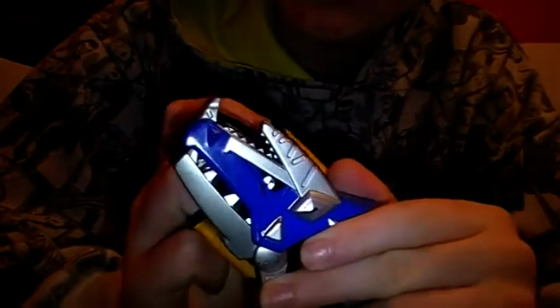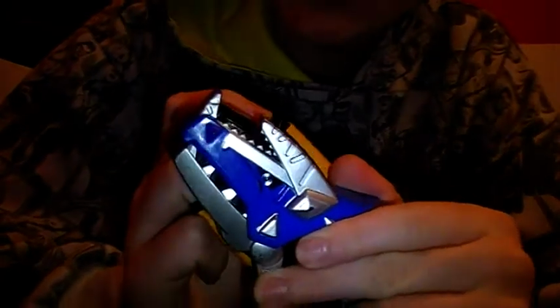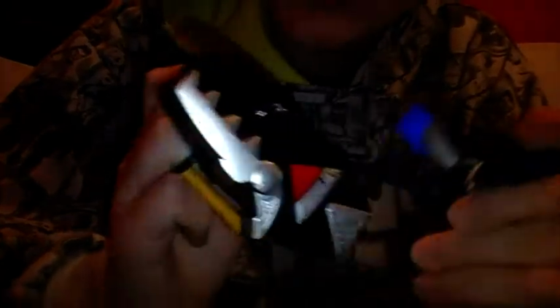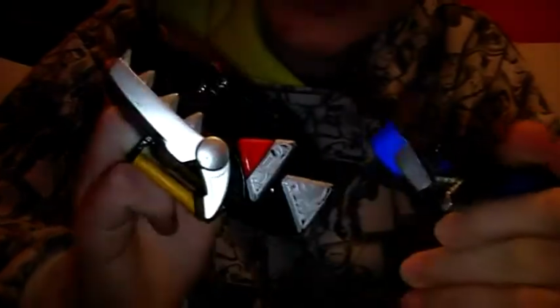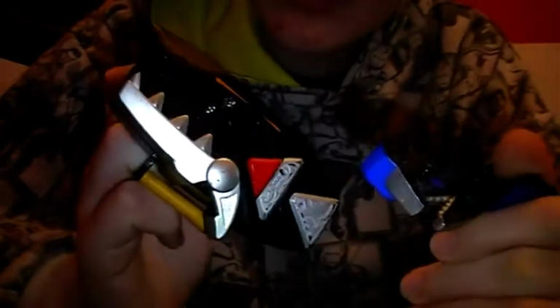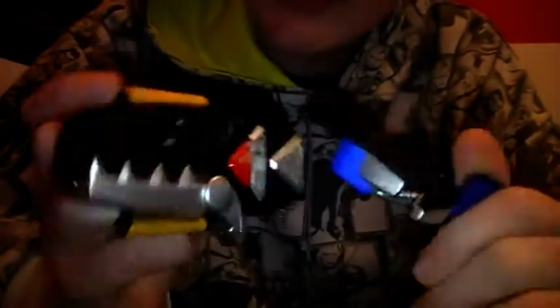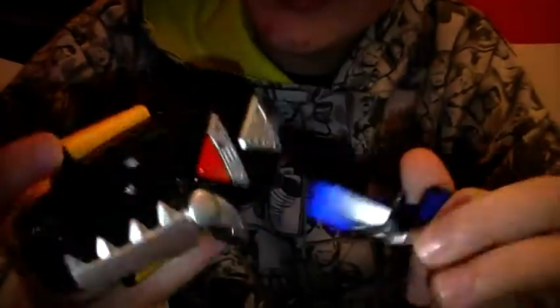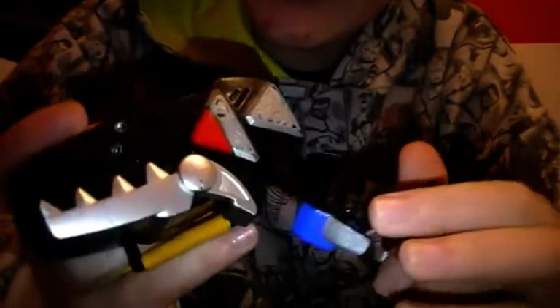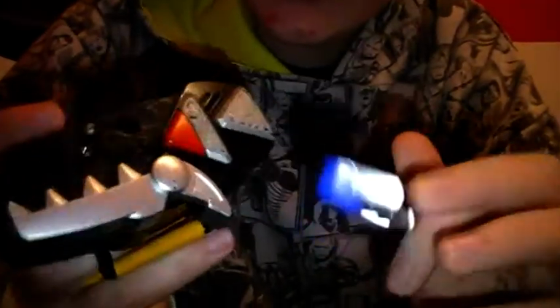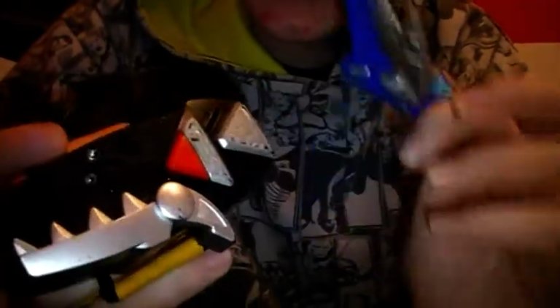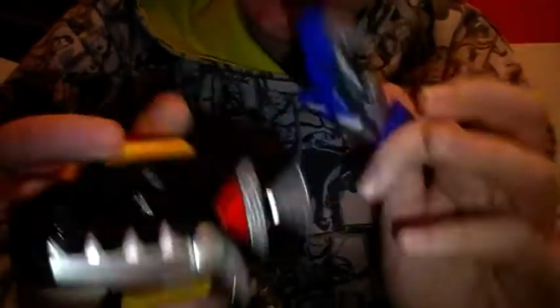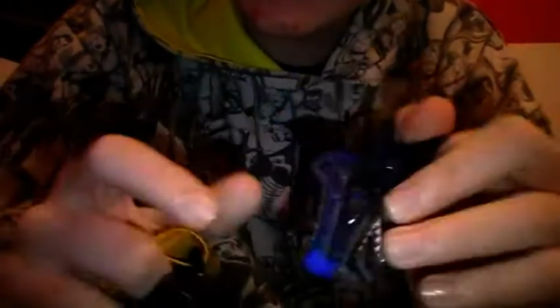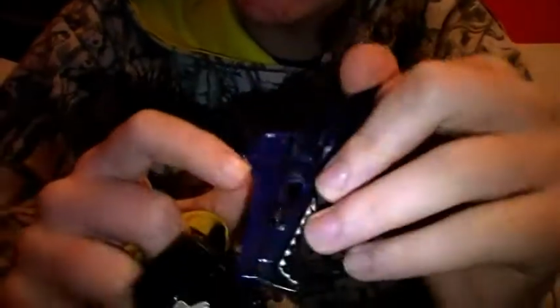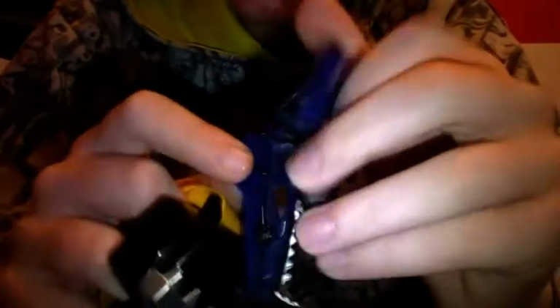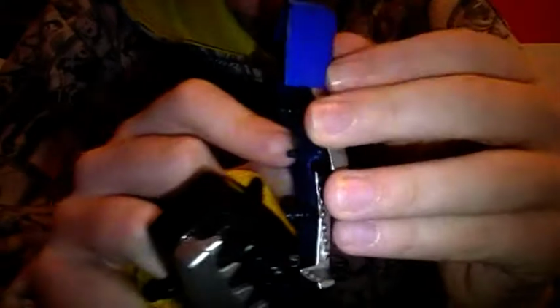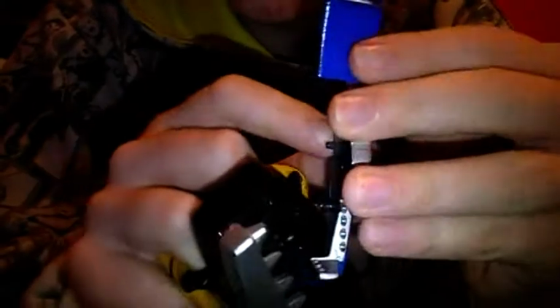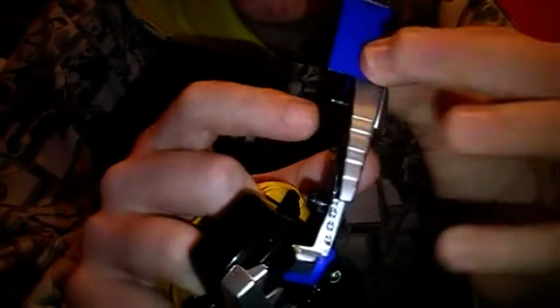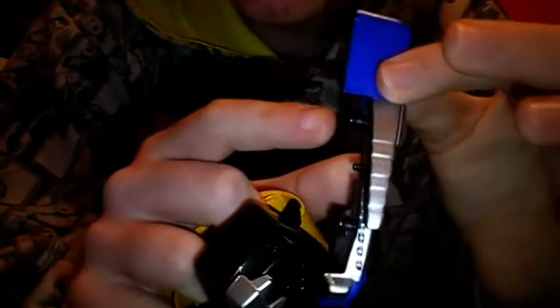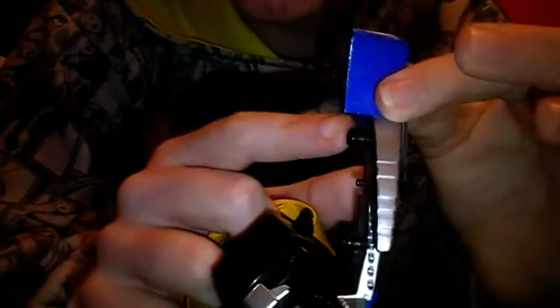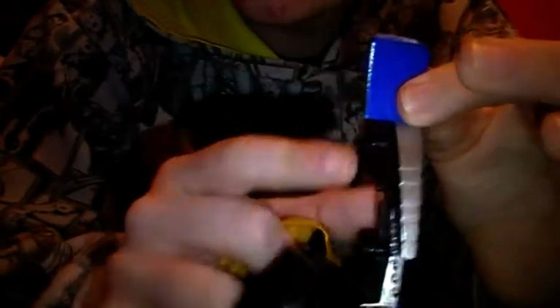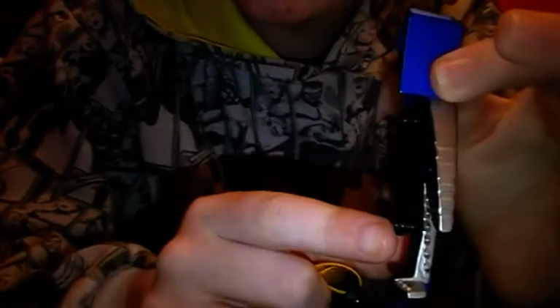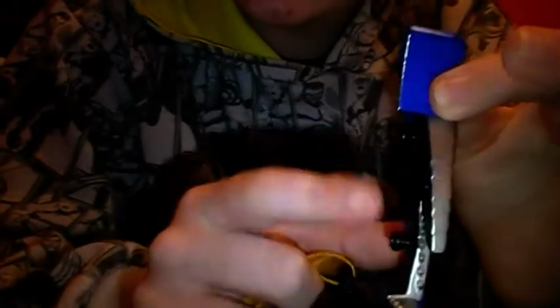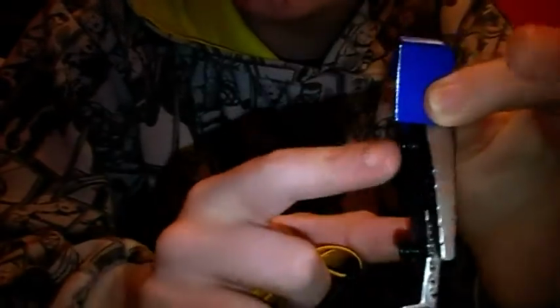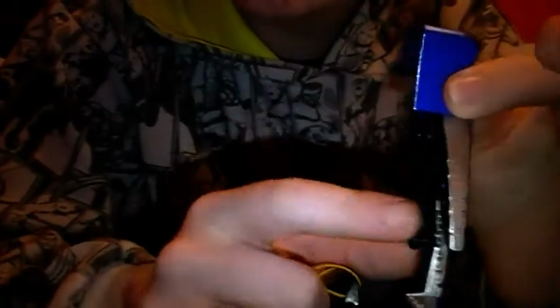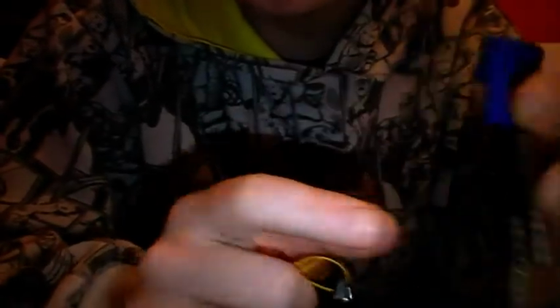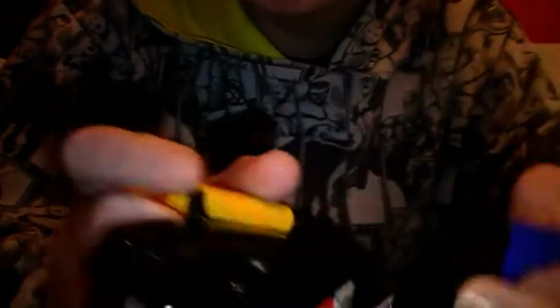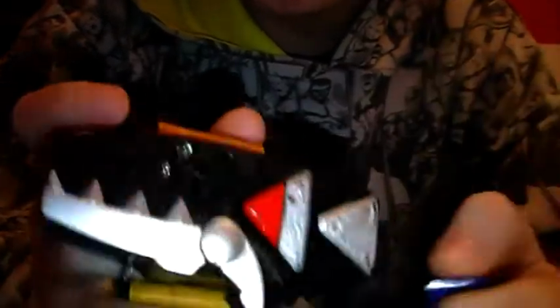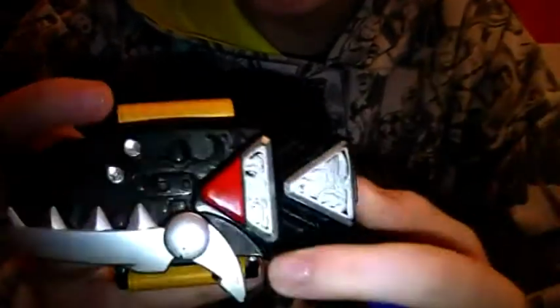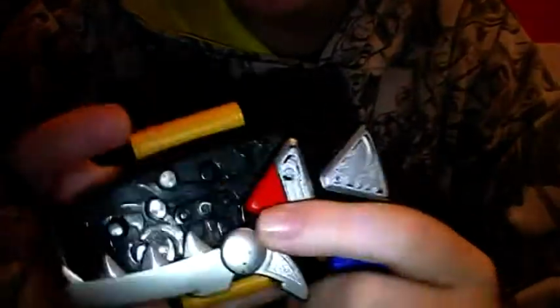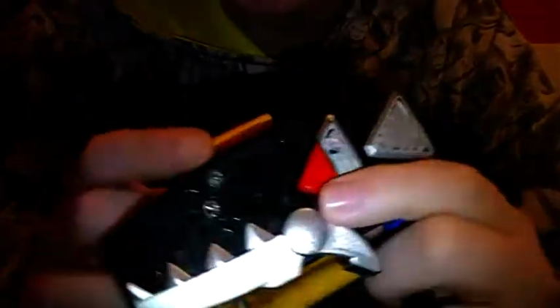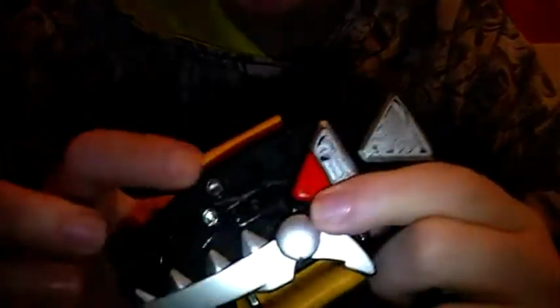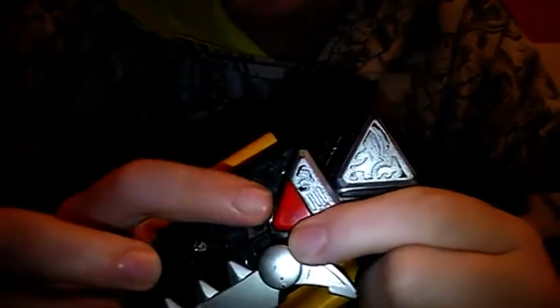You take it off — these are connected by these two parts here — they go into these holes.